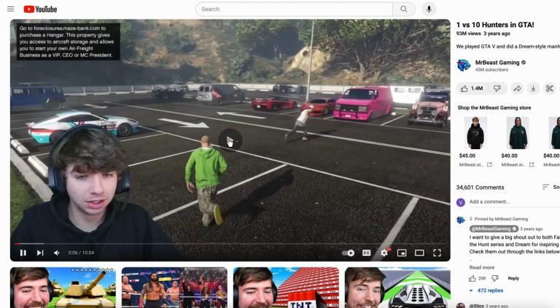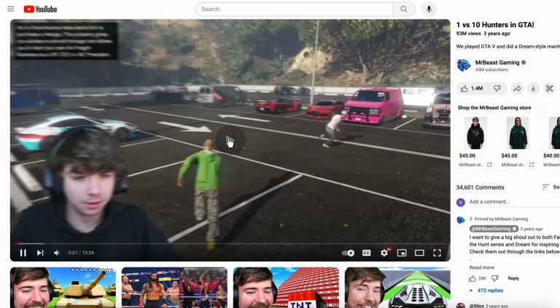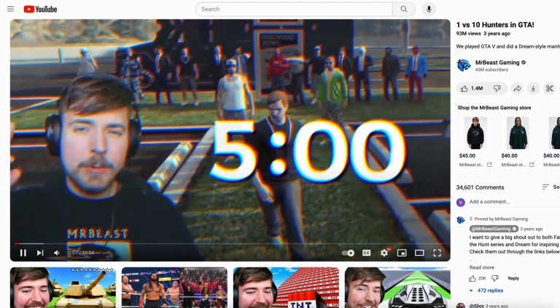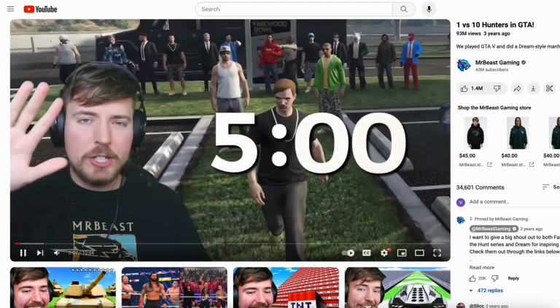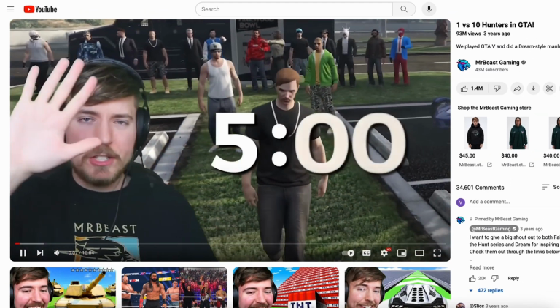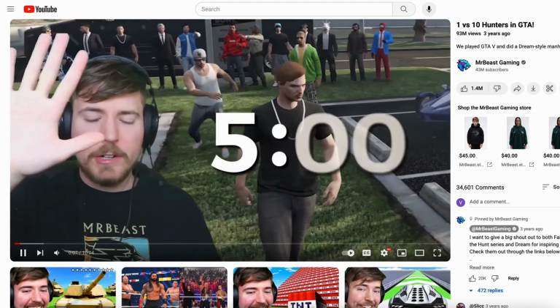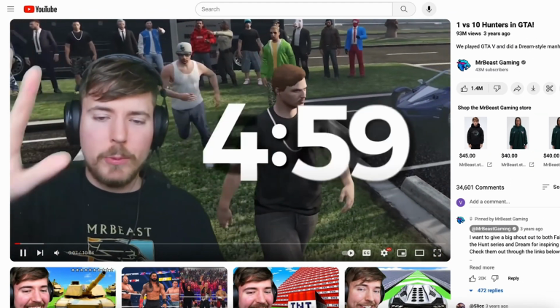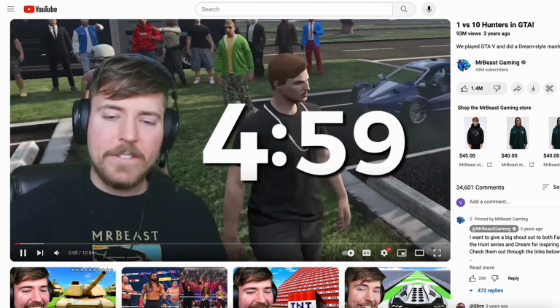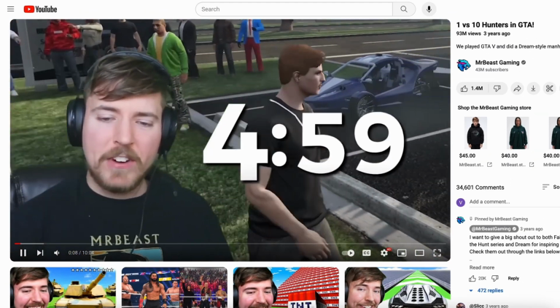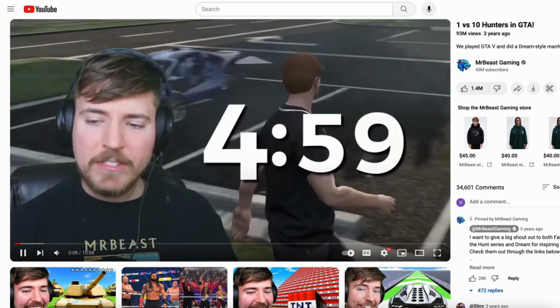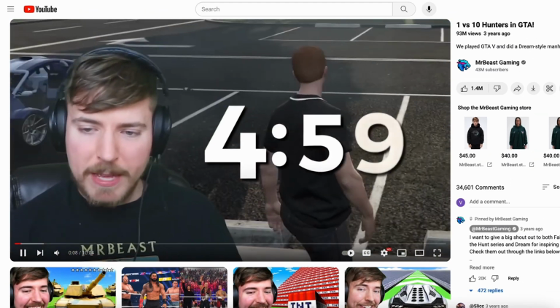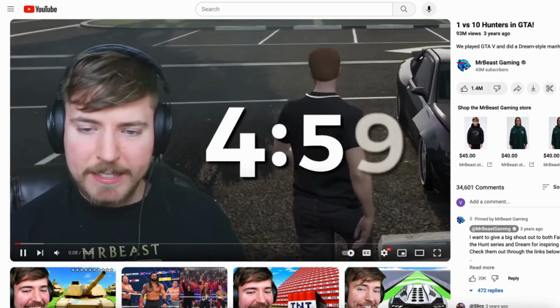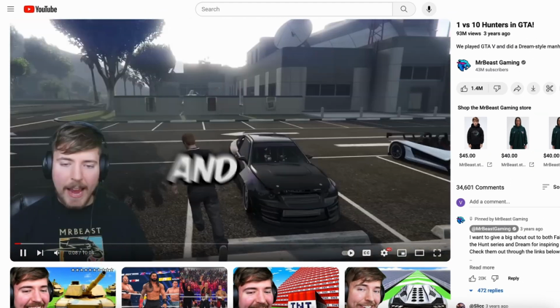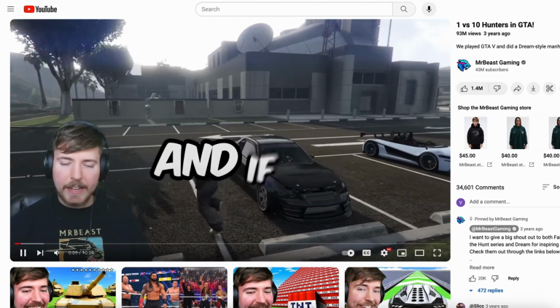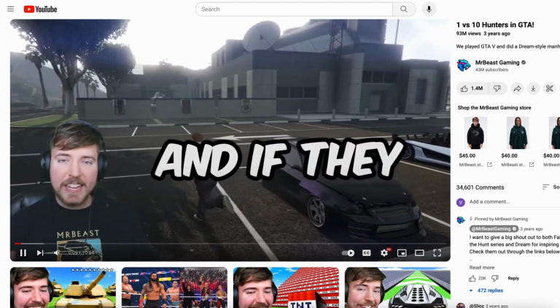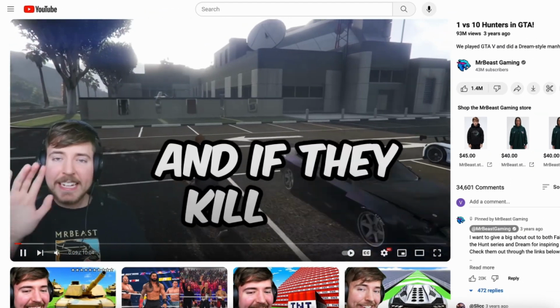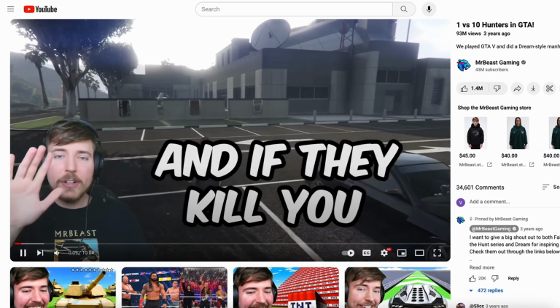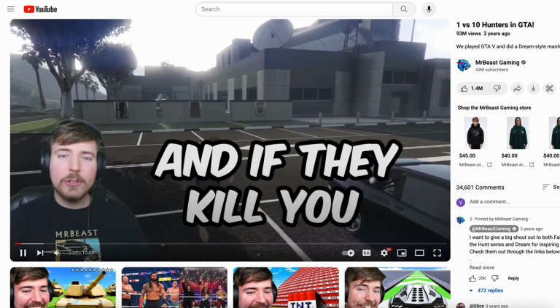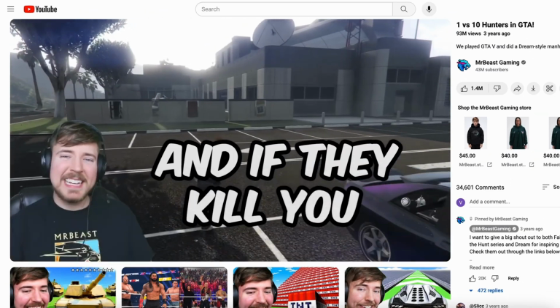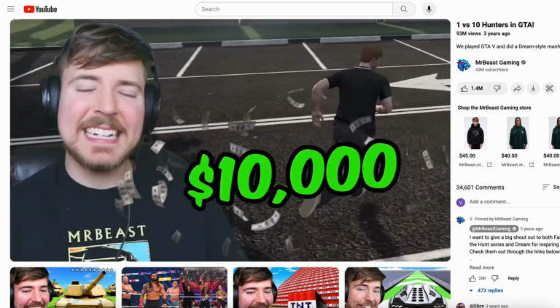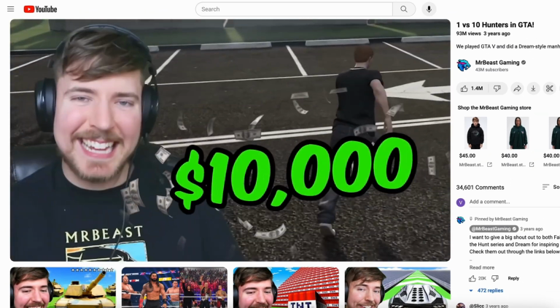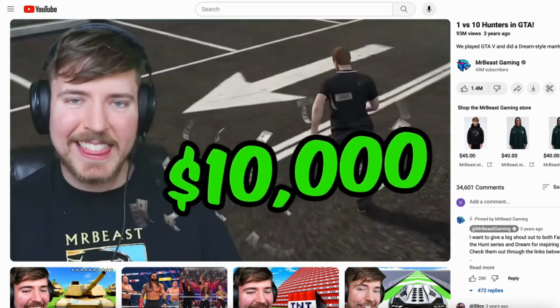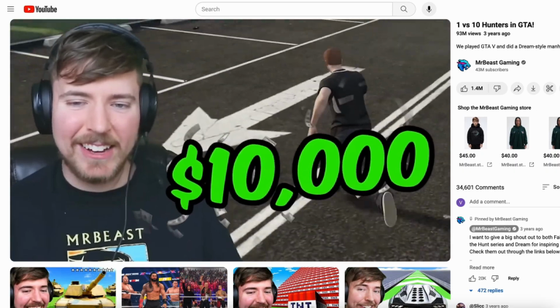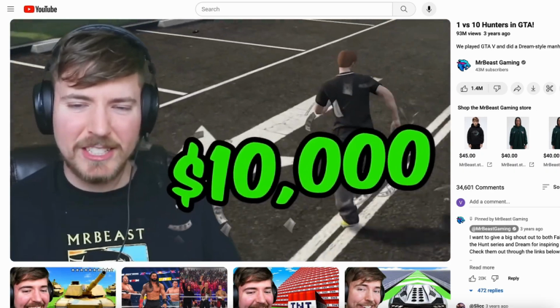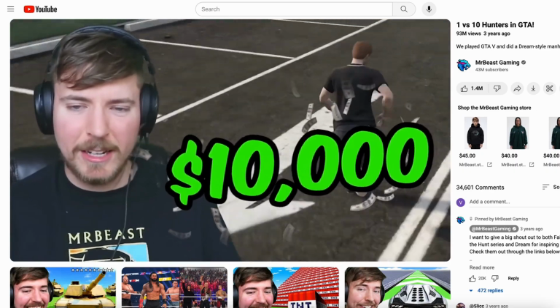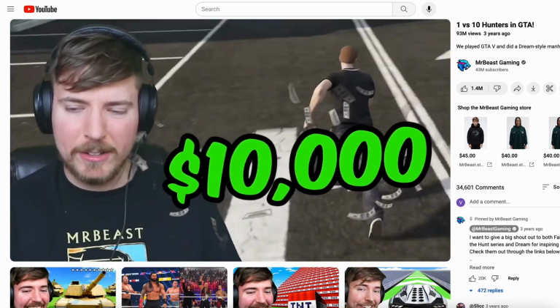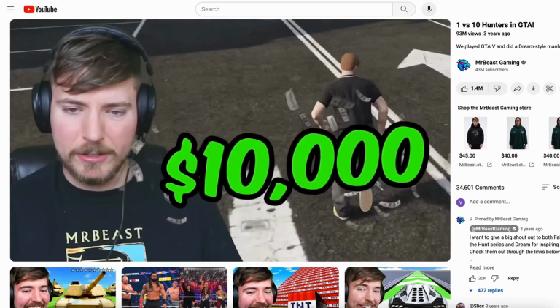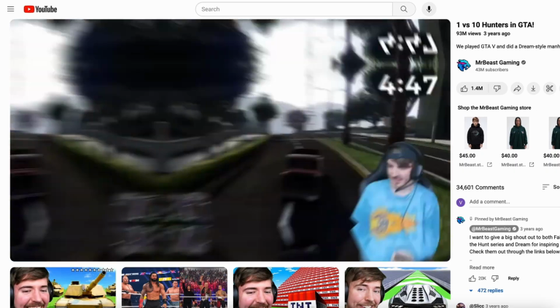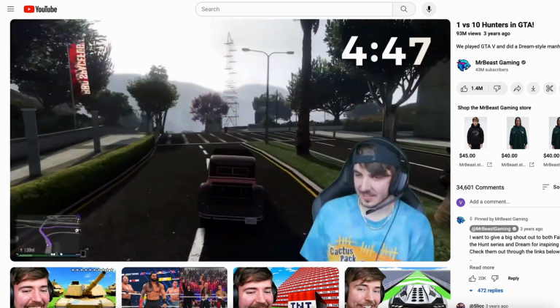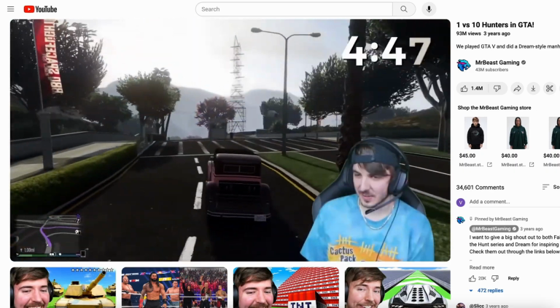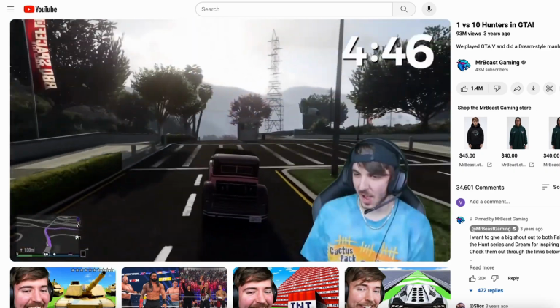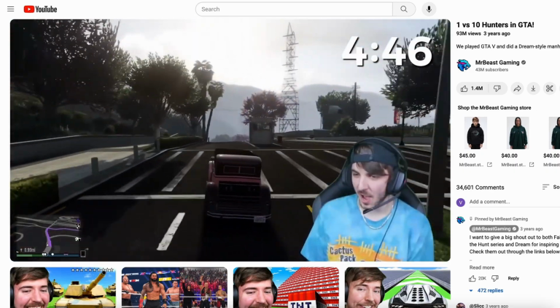El temporizador acaba de comenzar. Tenemos 5 minutos. Y si te matan, obtienen $10,000. Vamos!